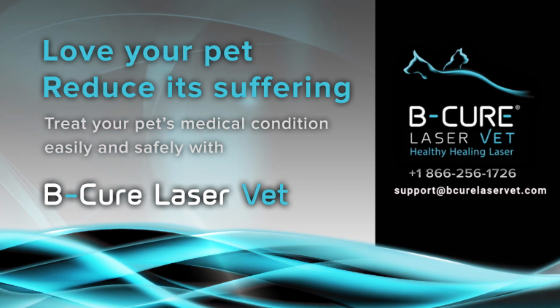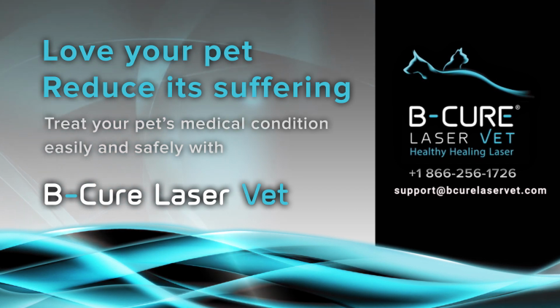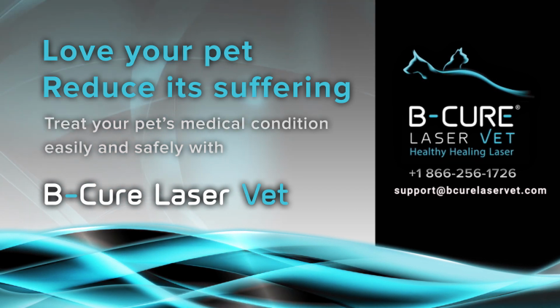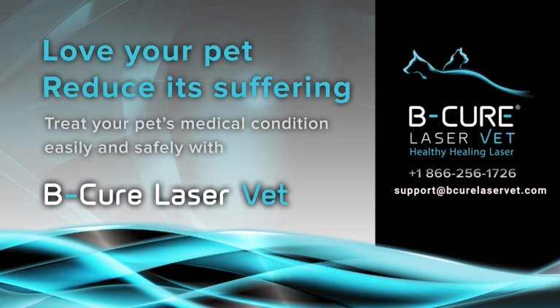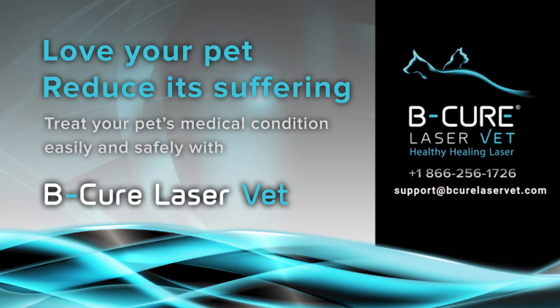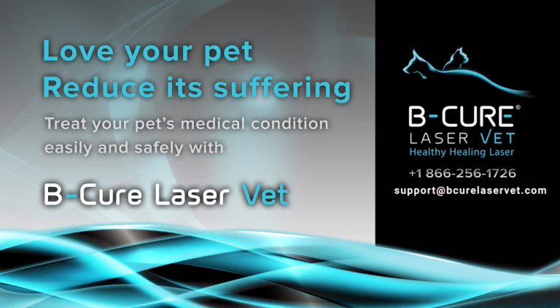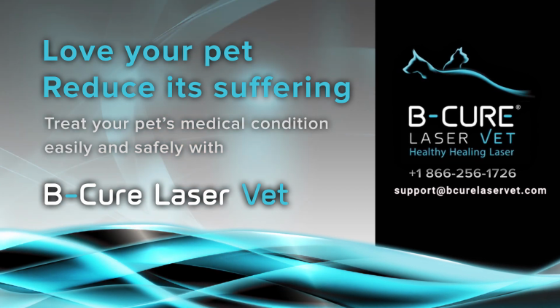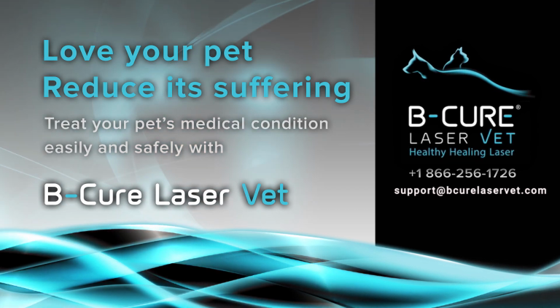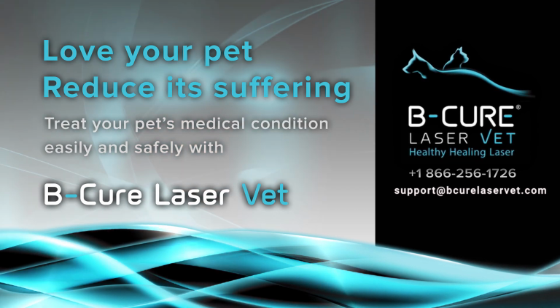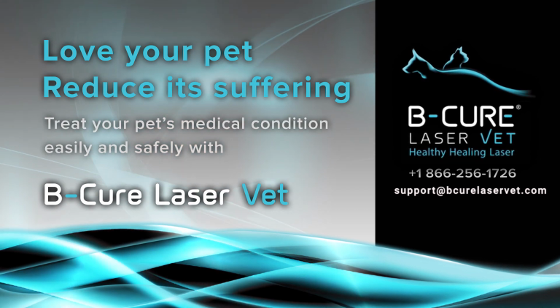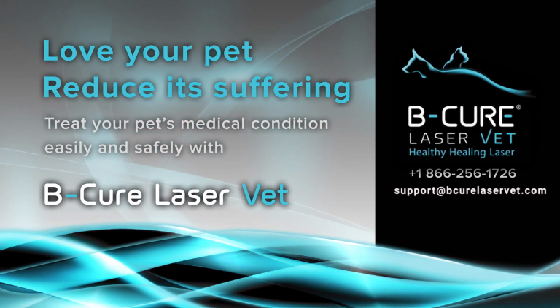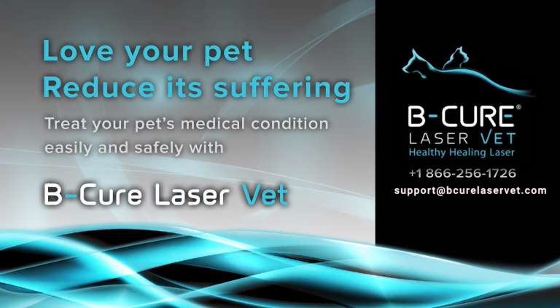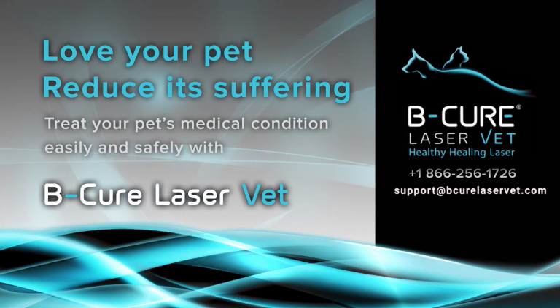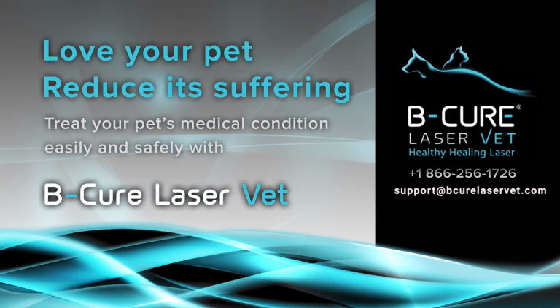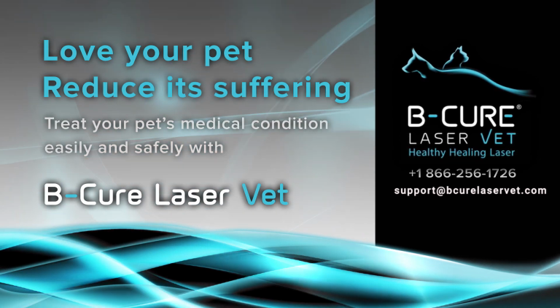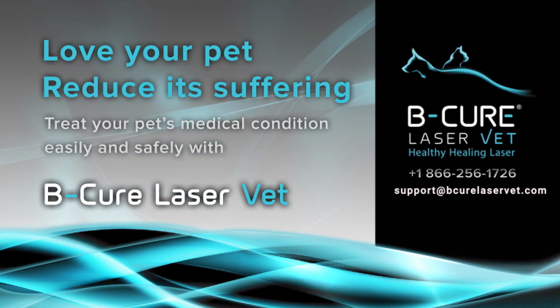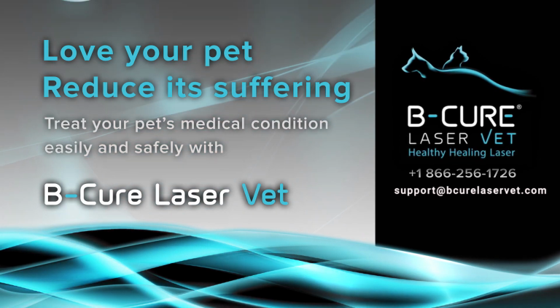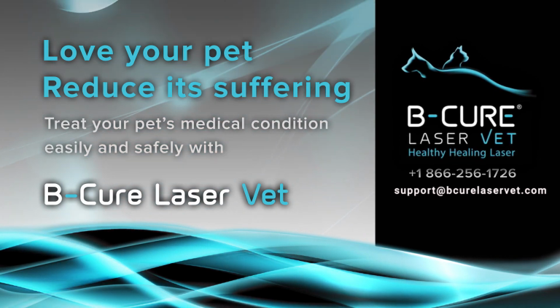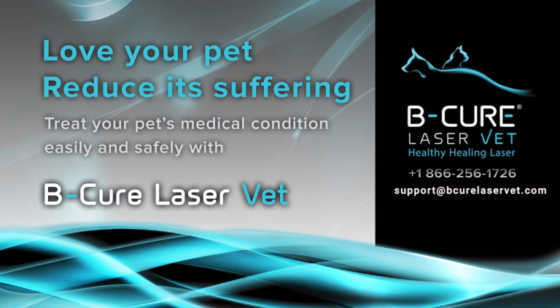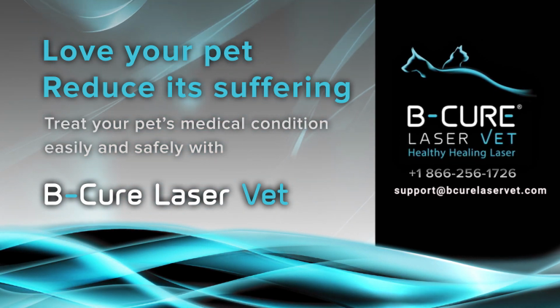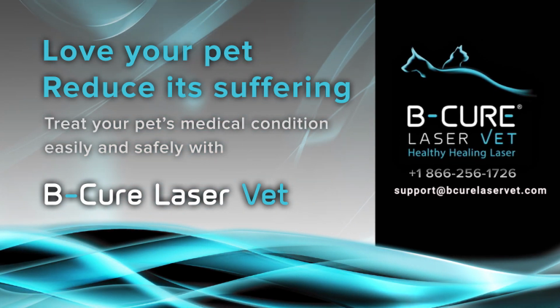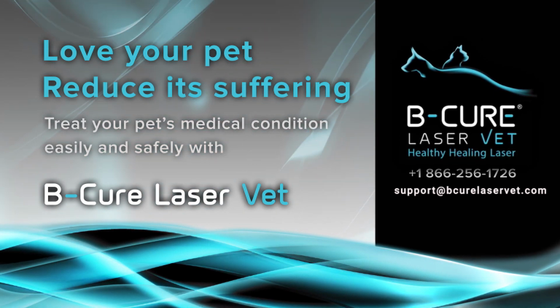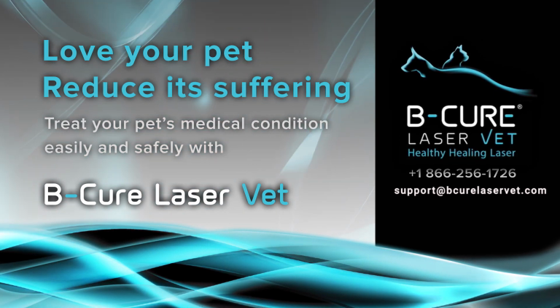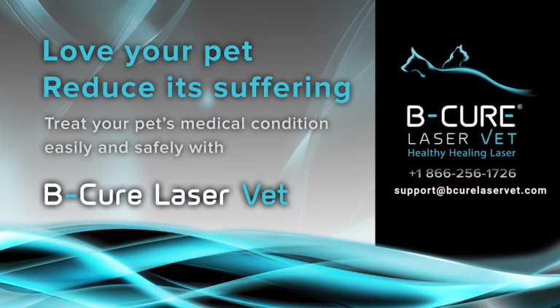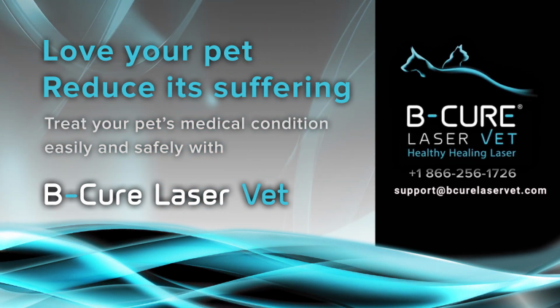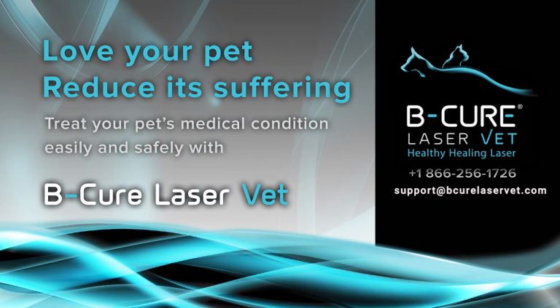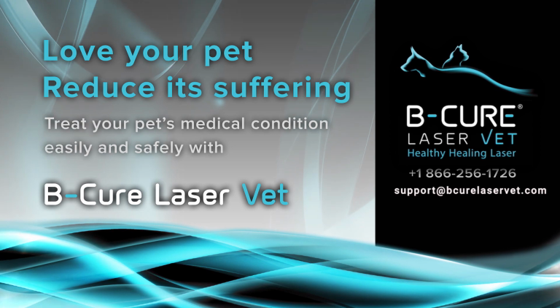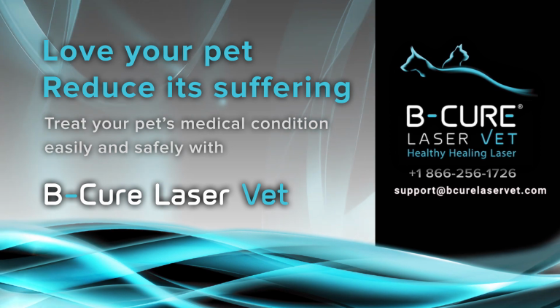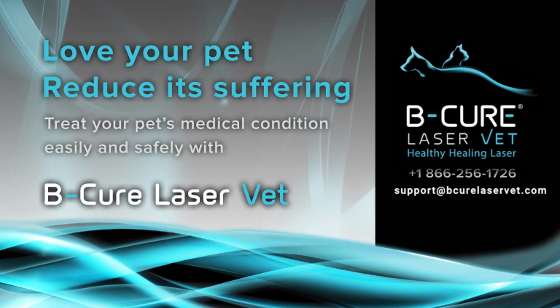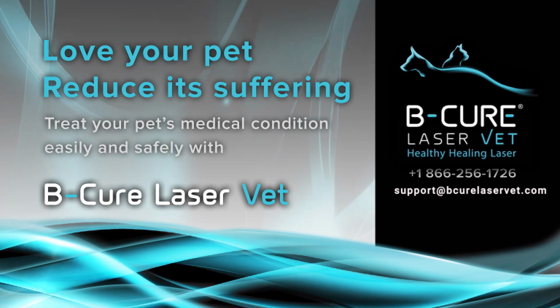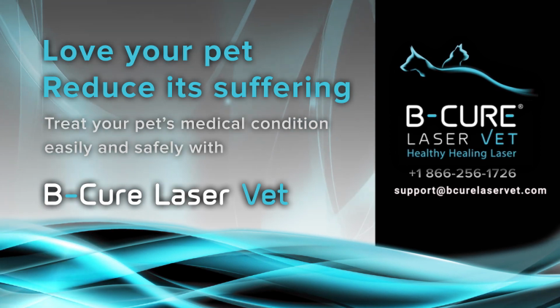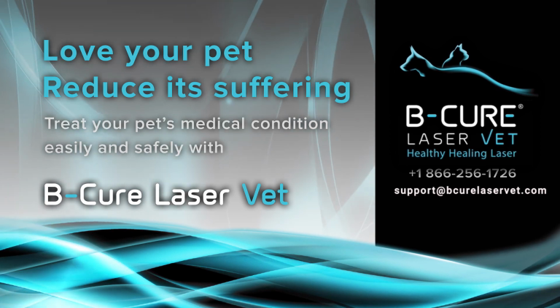For any question, feel free to contact our customer care. We are always happy to help.